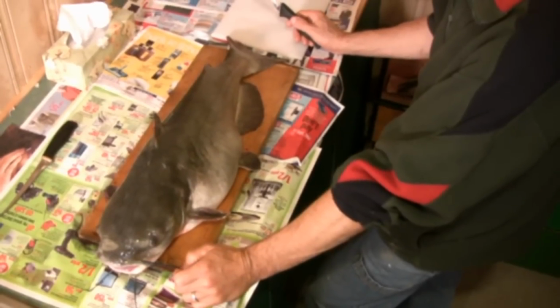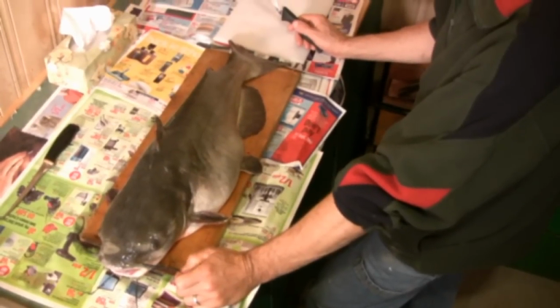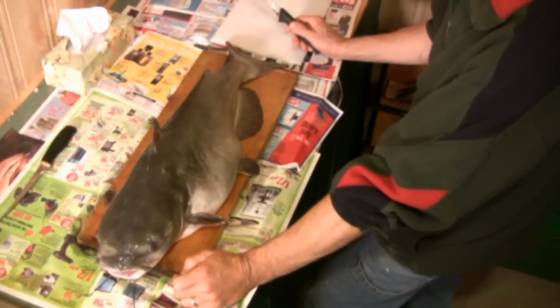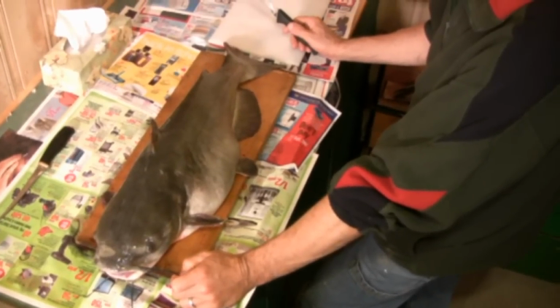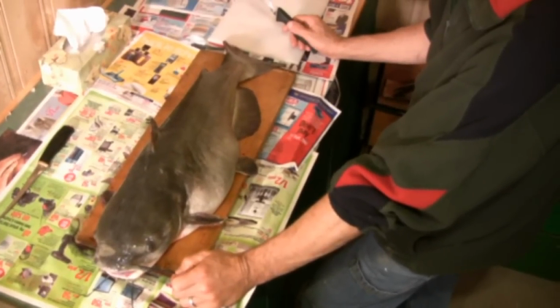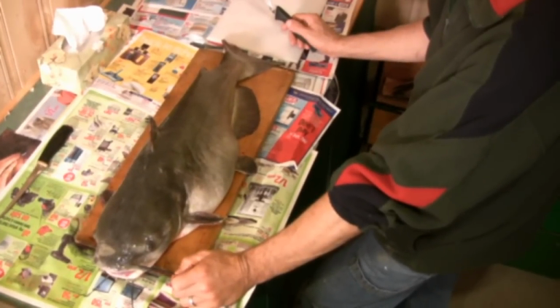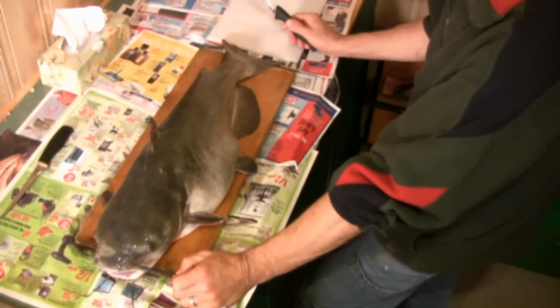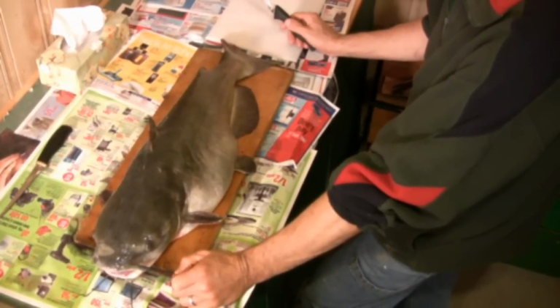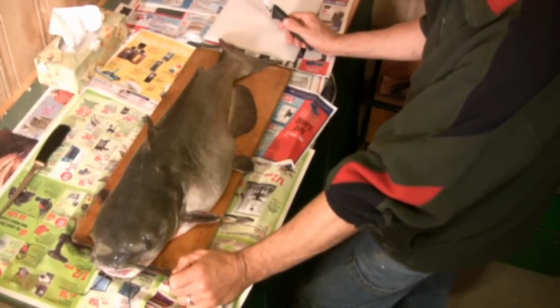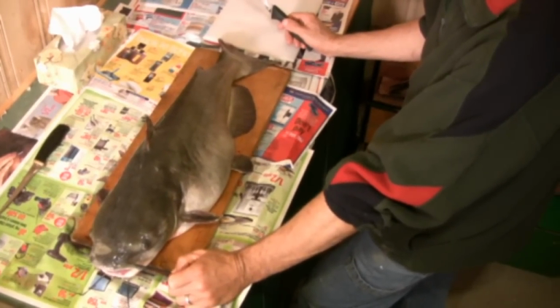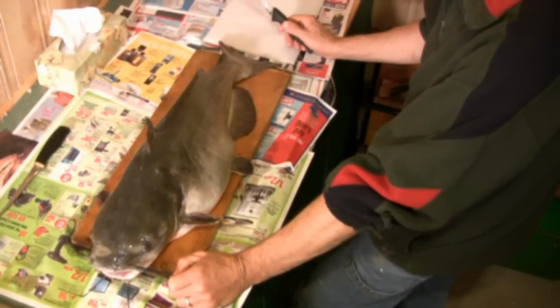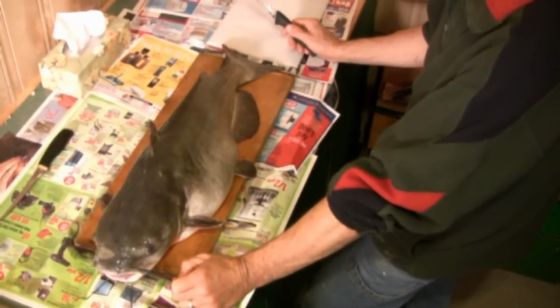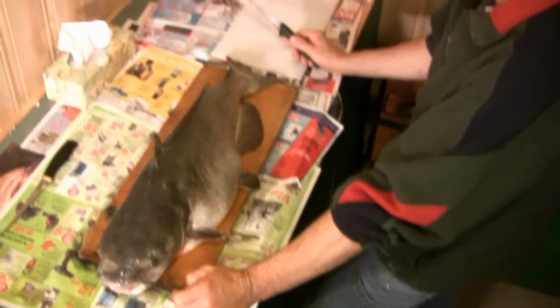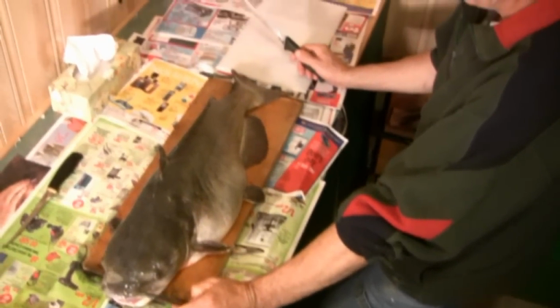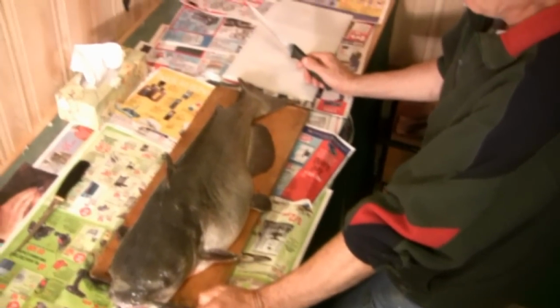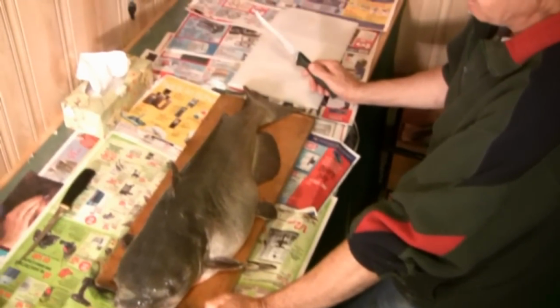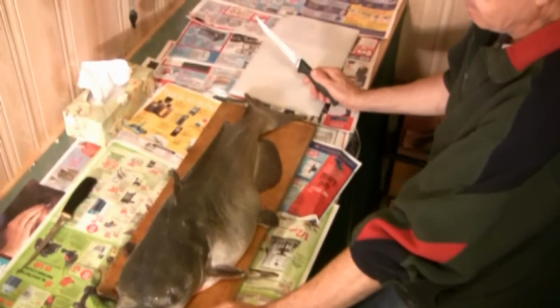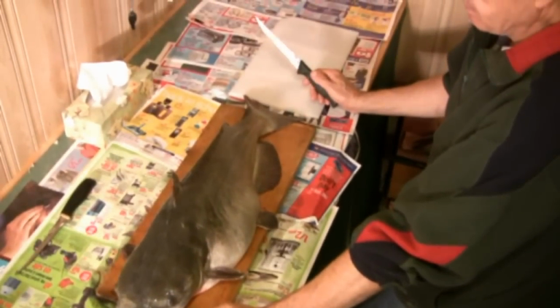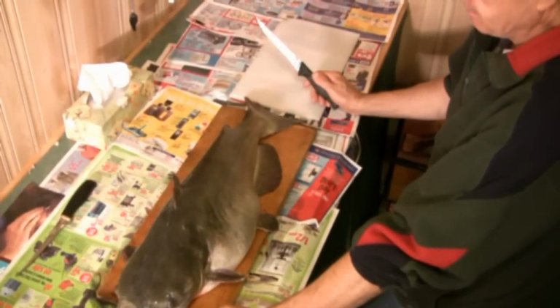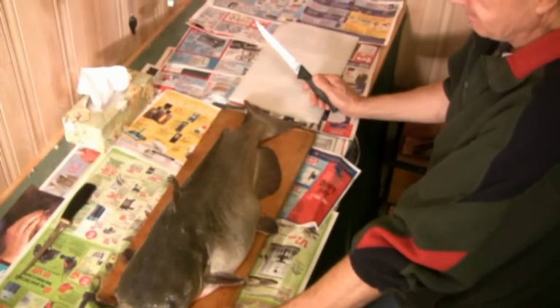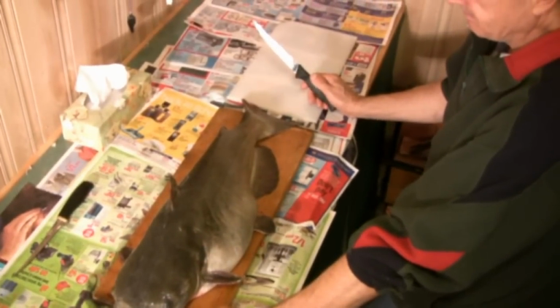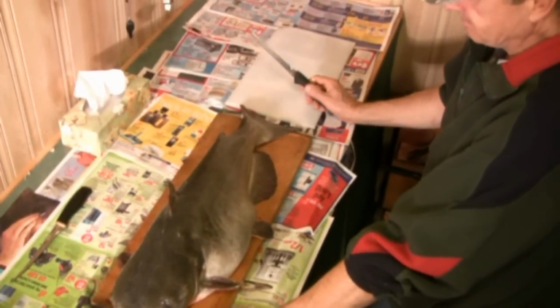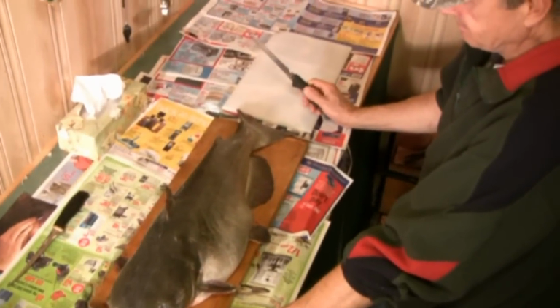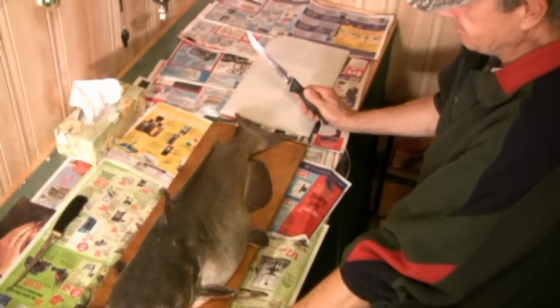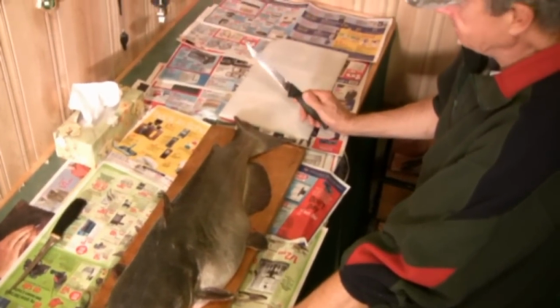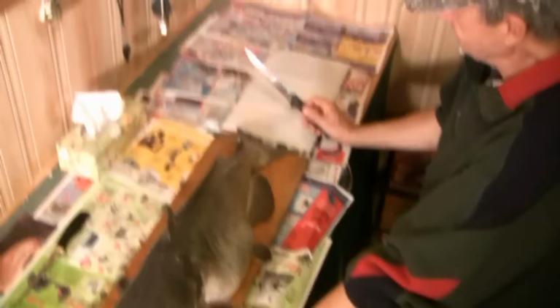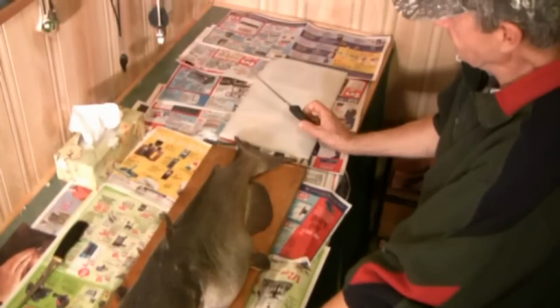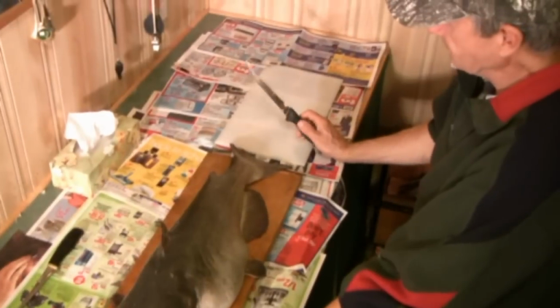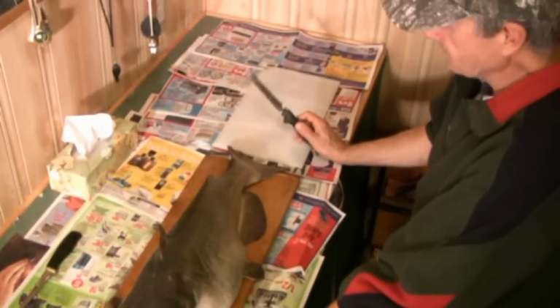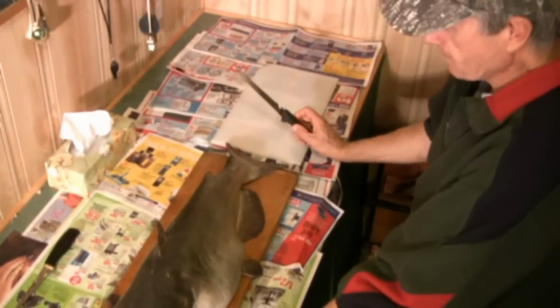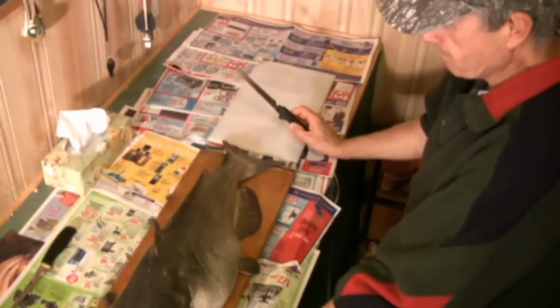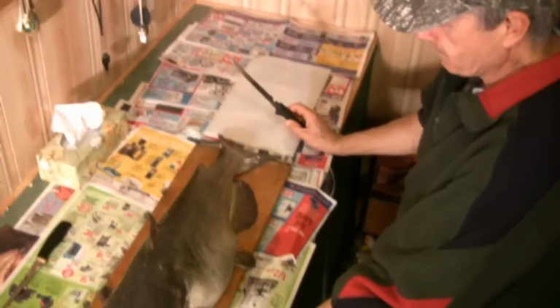You don't need any special tools, supplies, or anything of that nature. All you need is one sharp fillet knife.